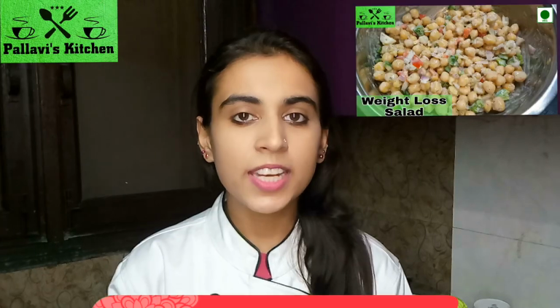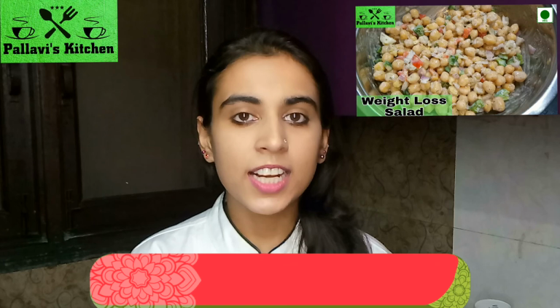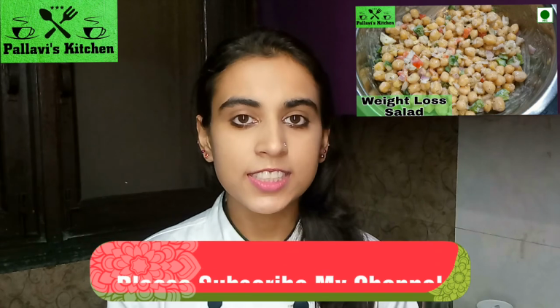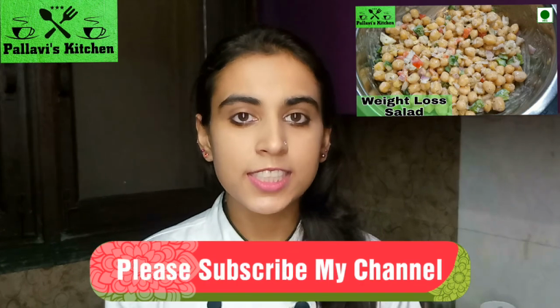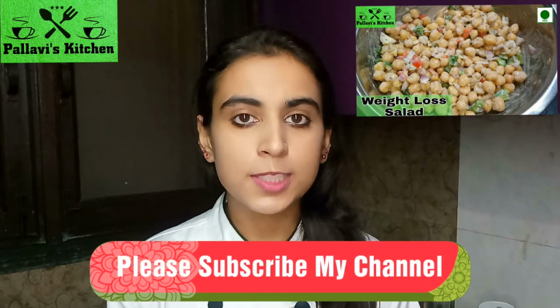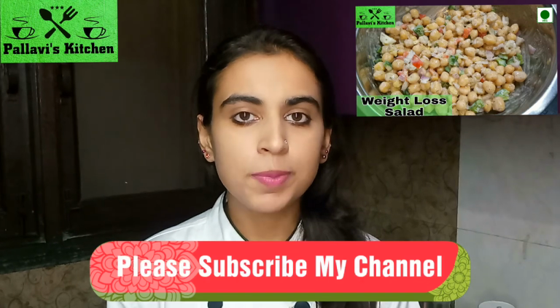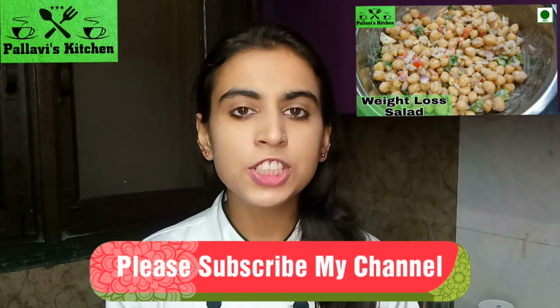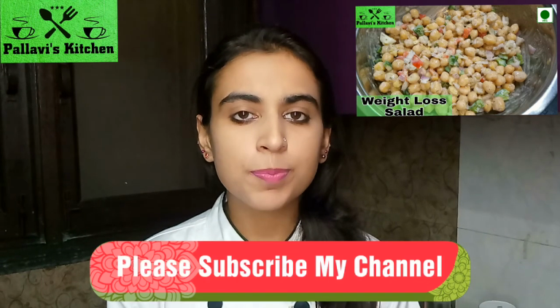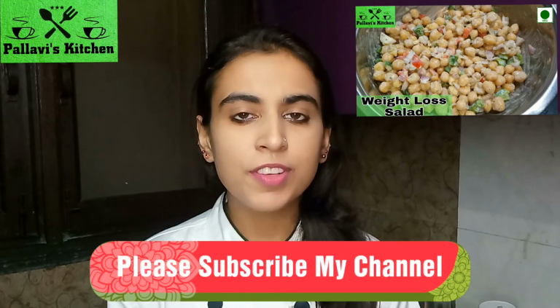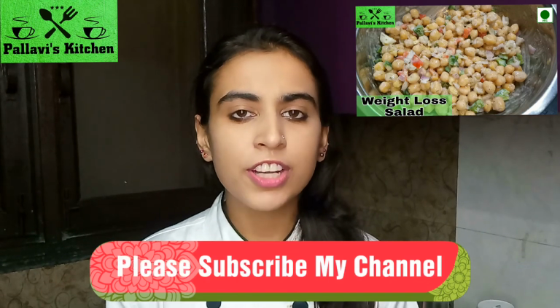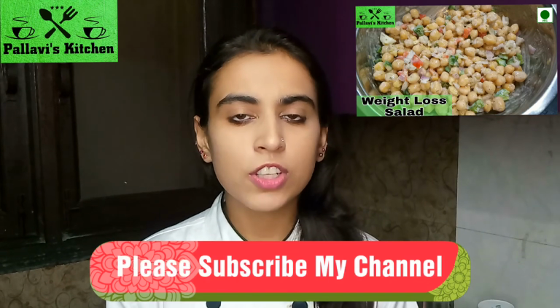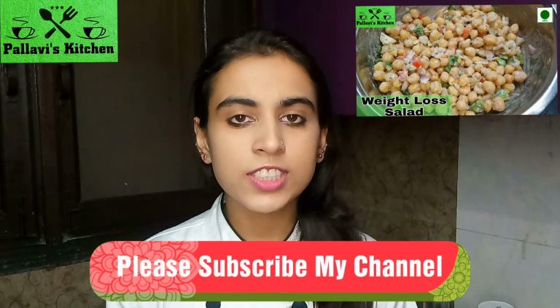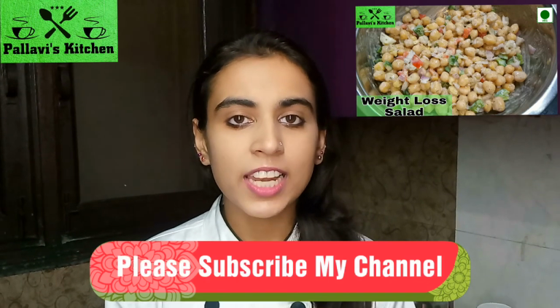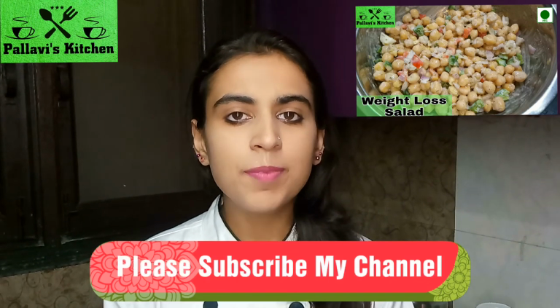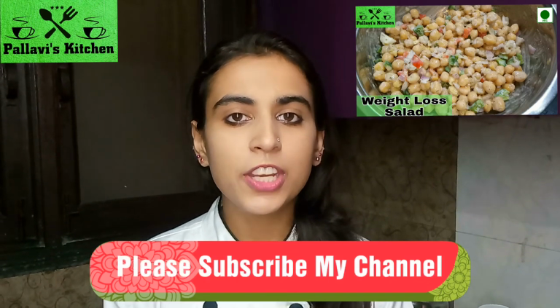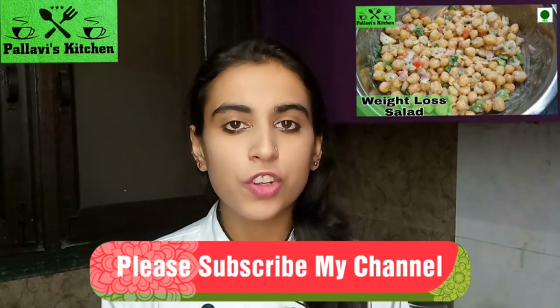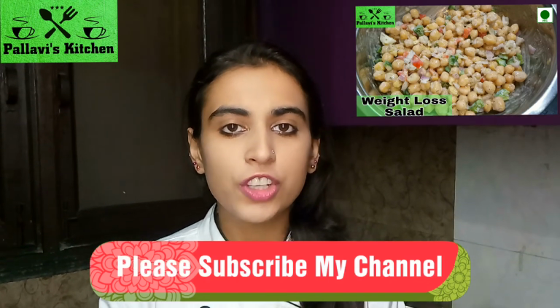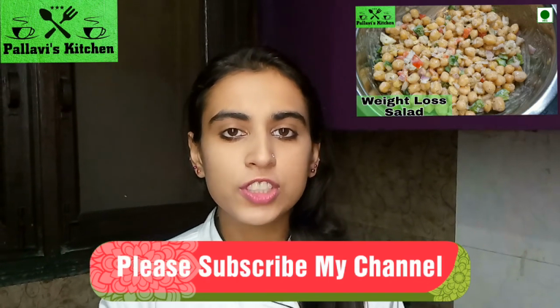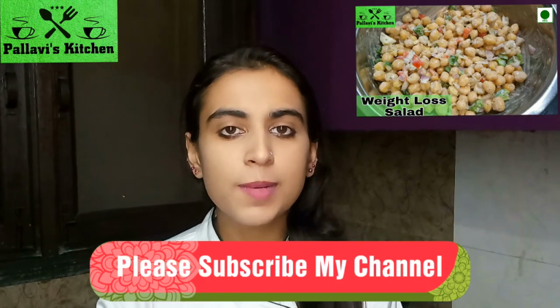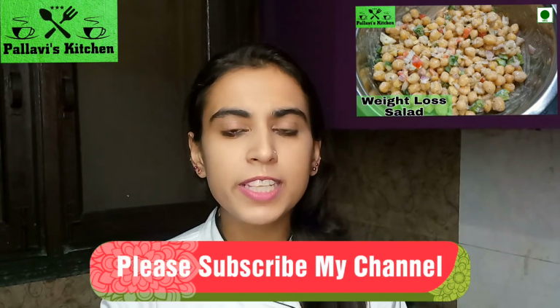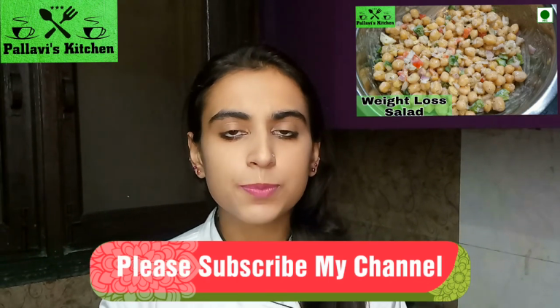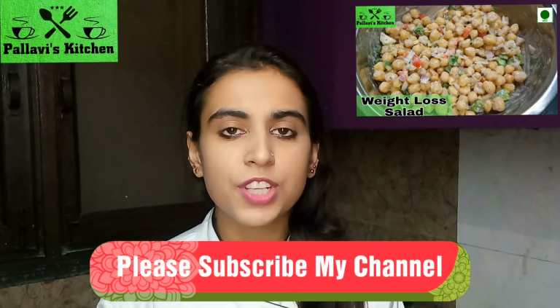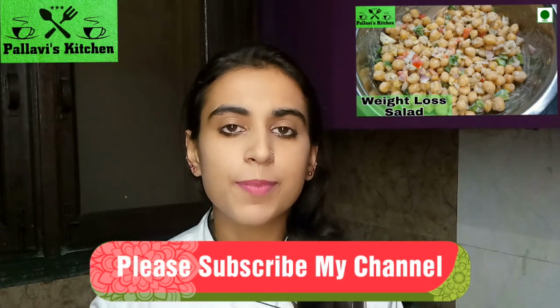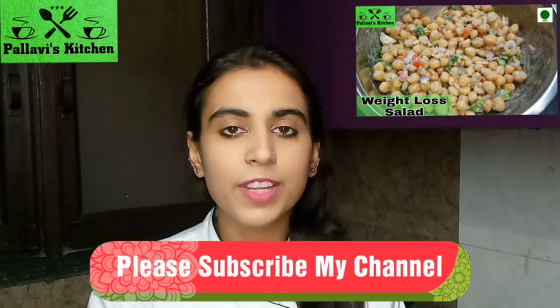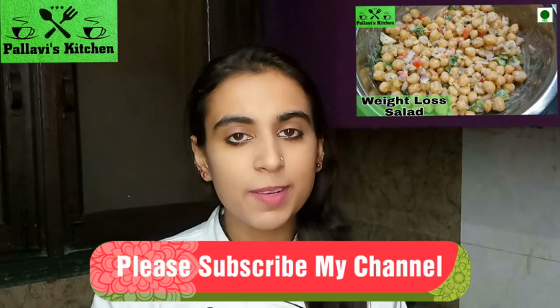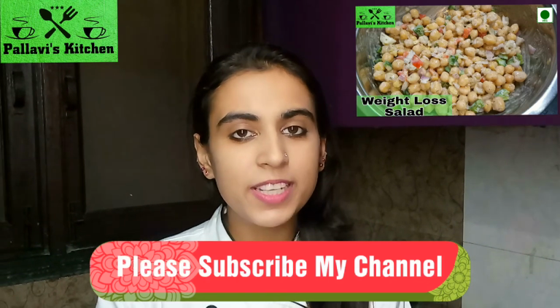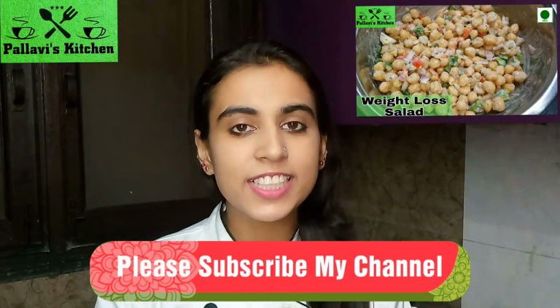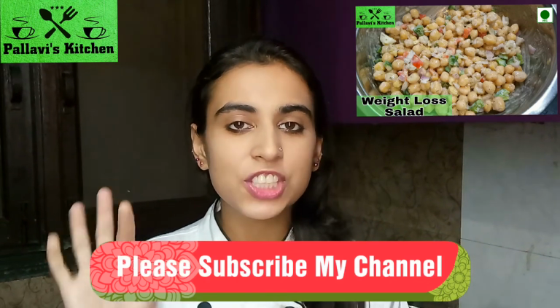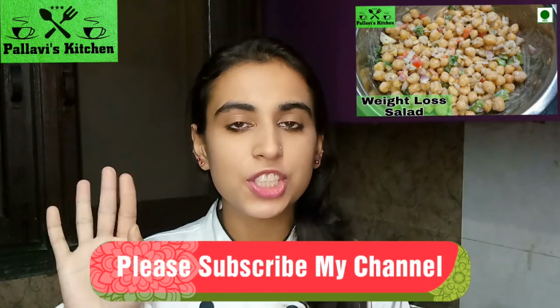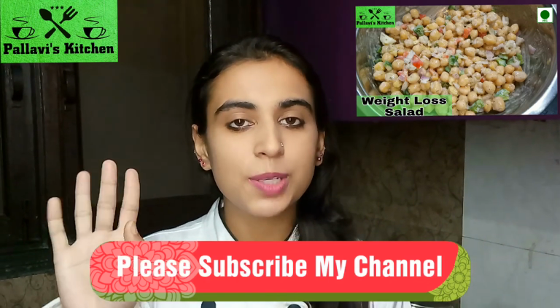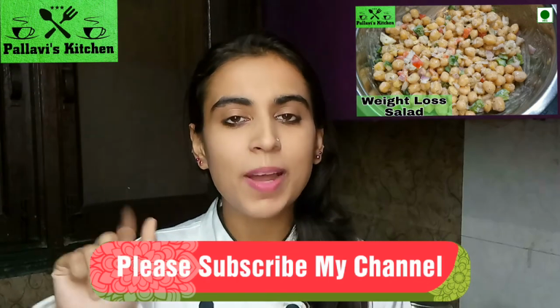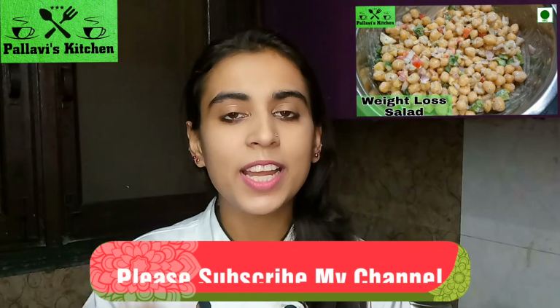Today's recipe is Chickpea Weight Loss Salad. Please like and share. Bye!